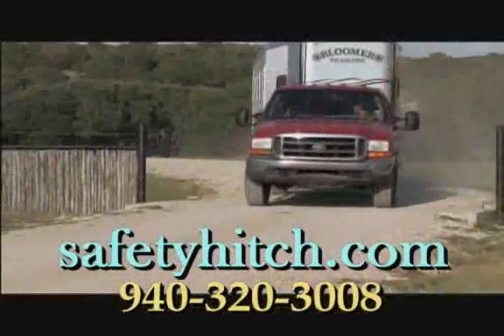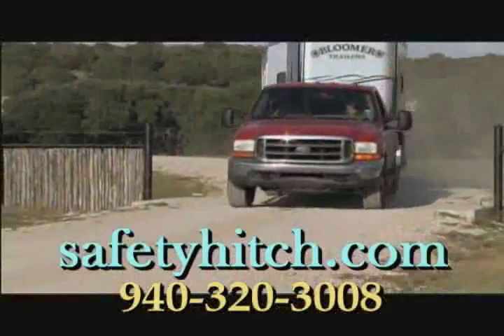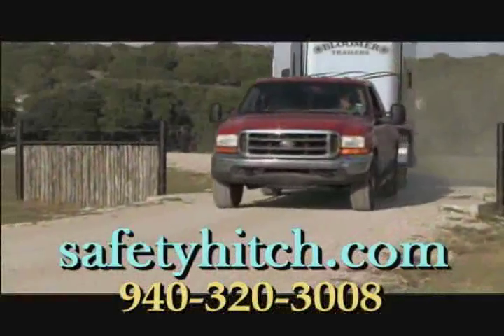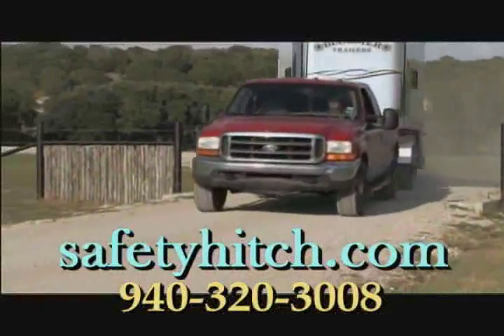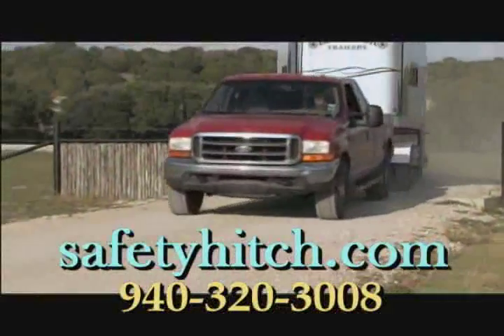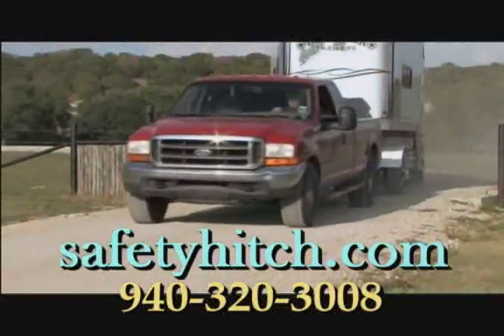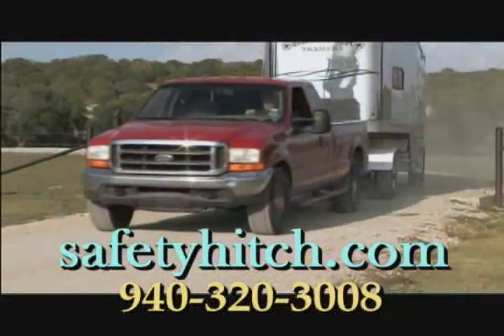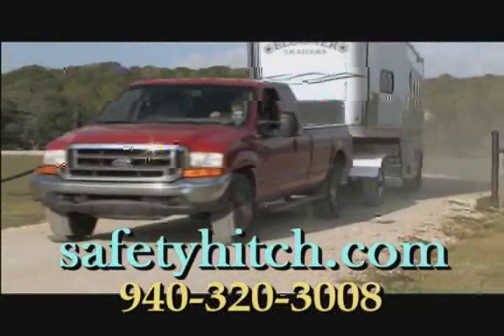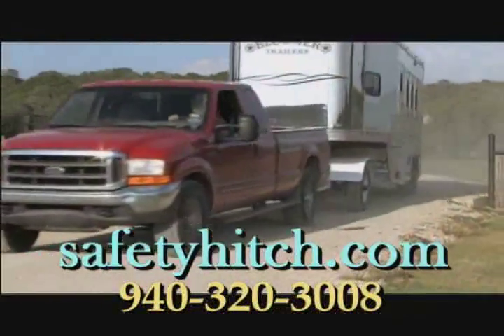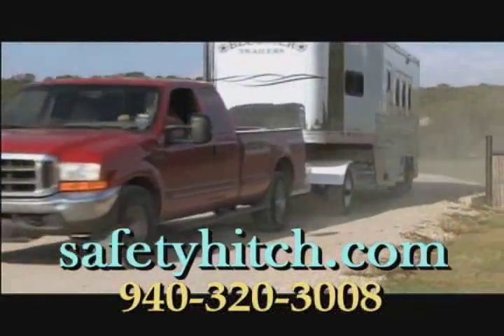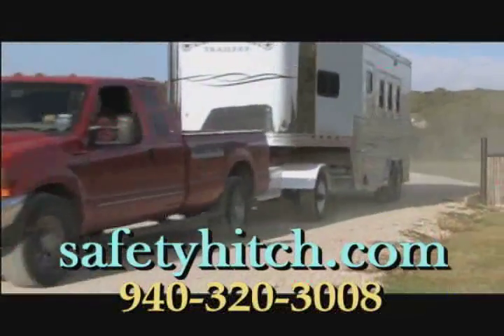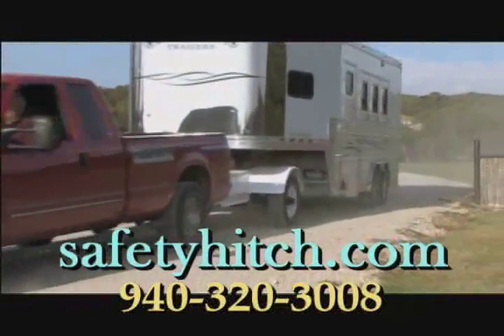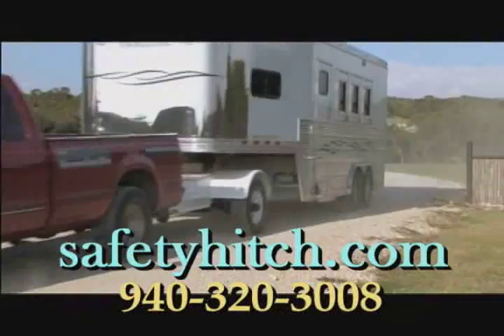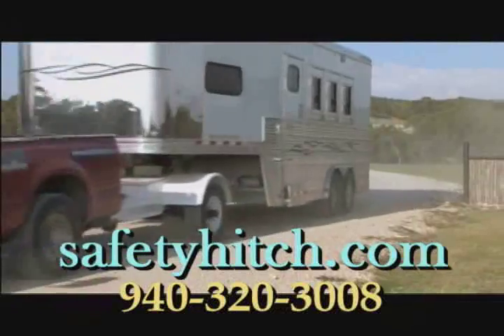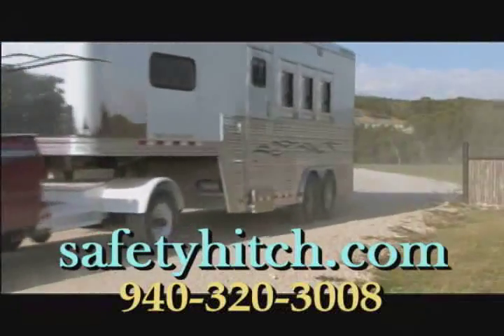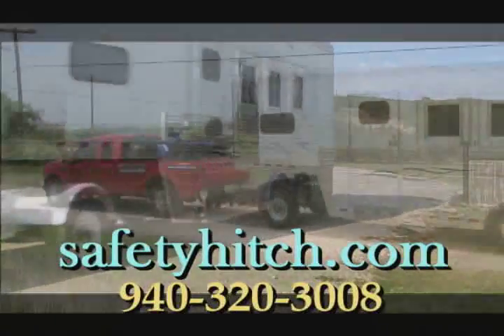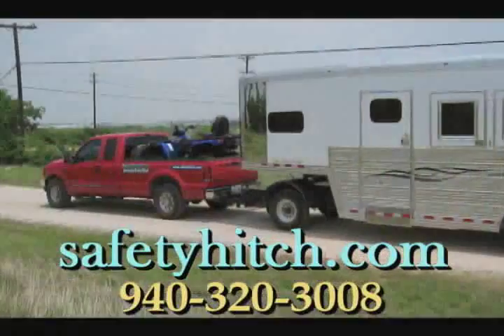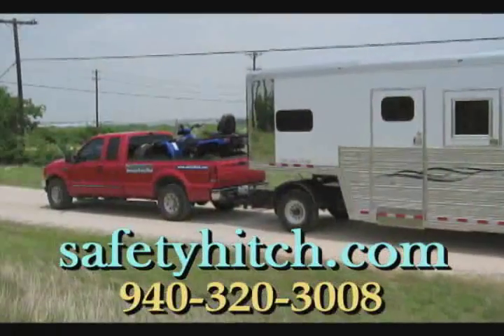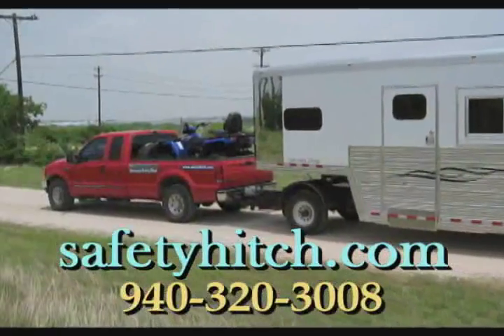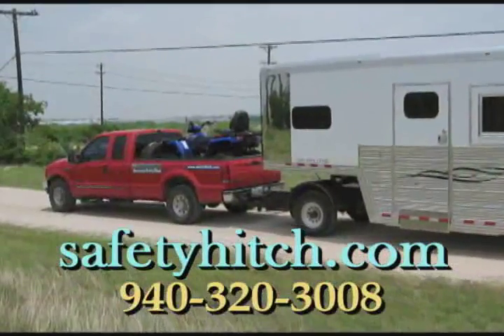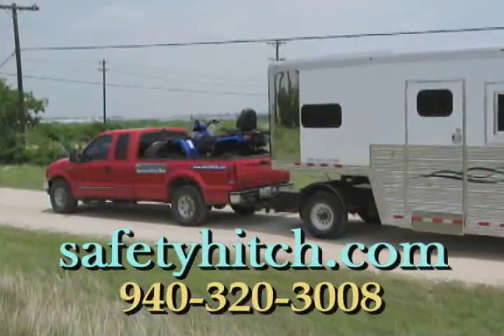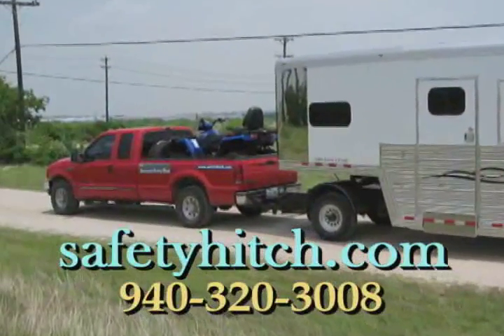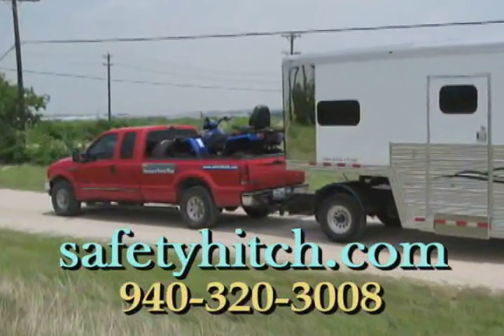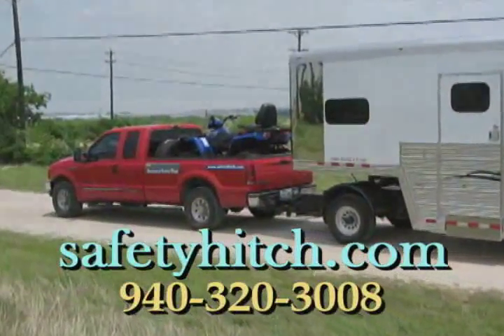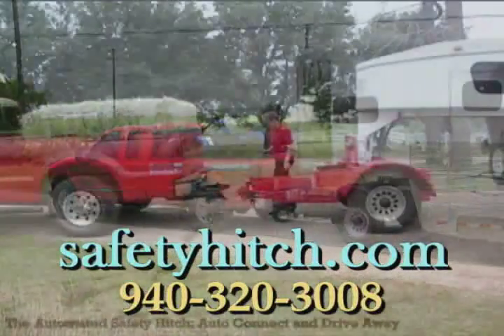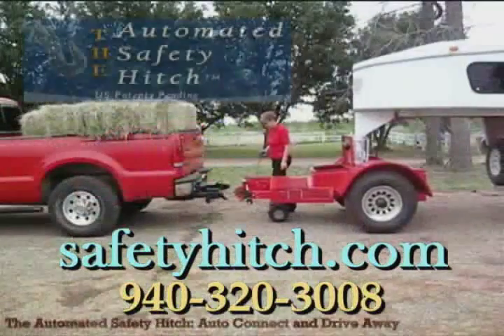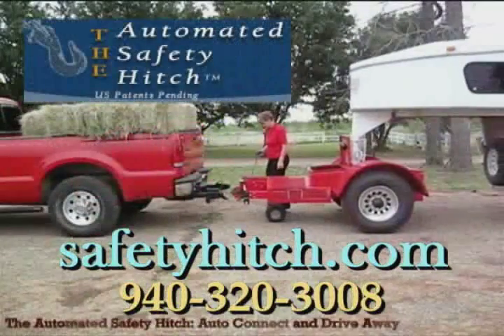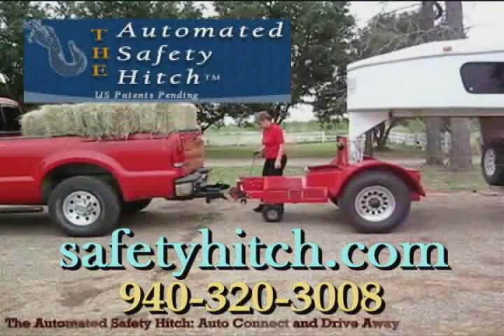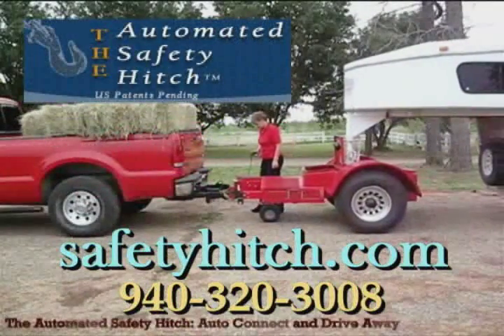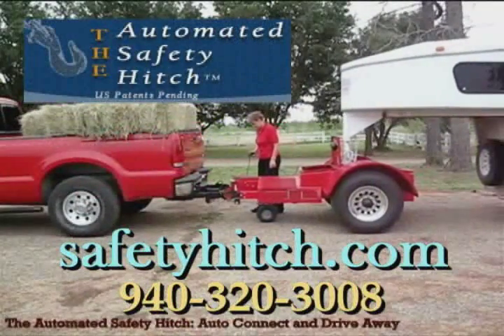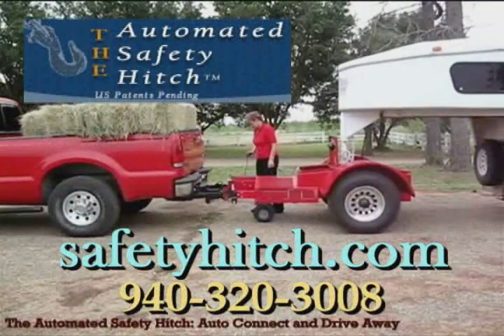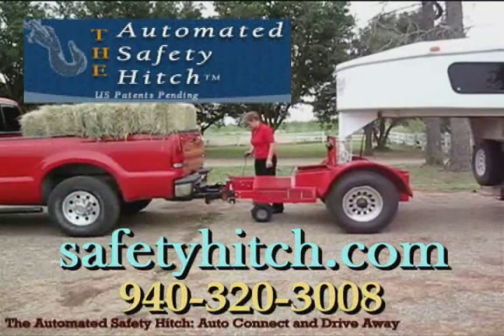Experience safer towing with up to a 50% increase in braking ability. The hitch frees up your truck bed for cargo and has automatic connect and disconnect.